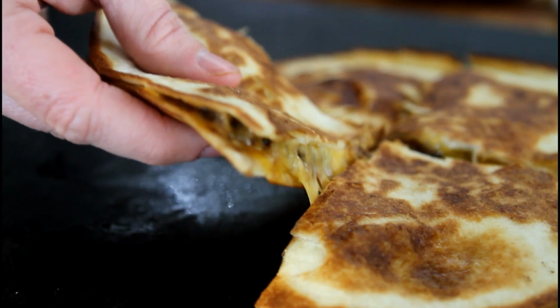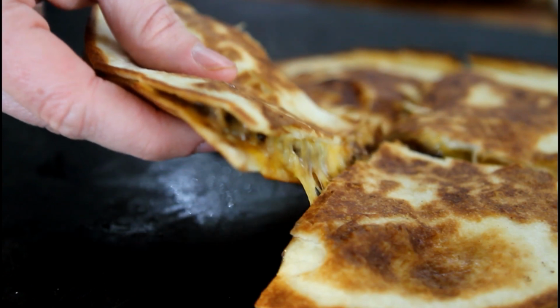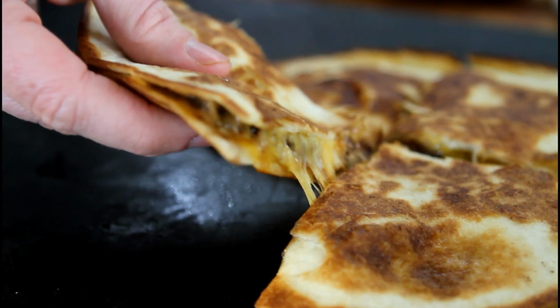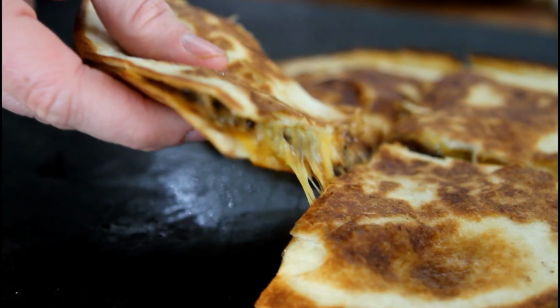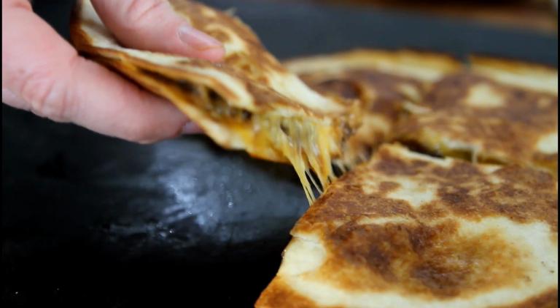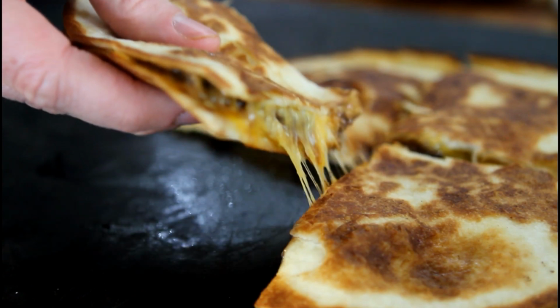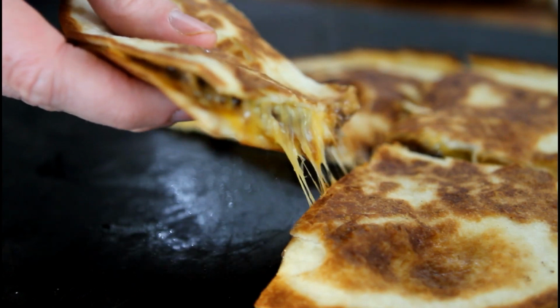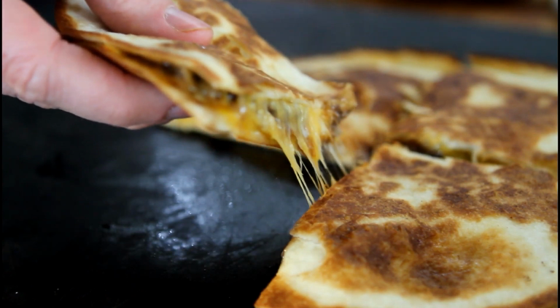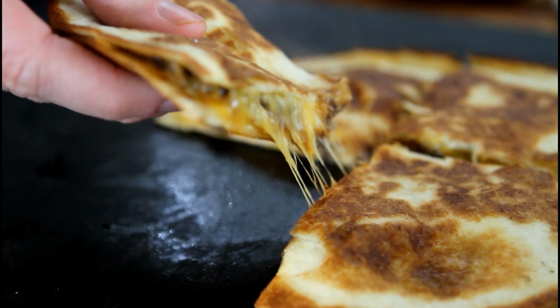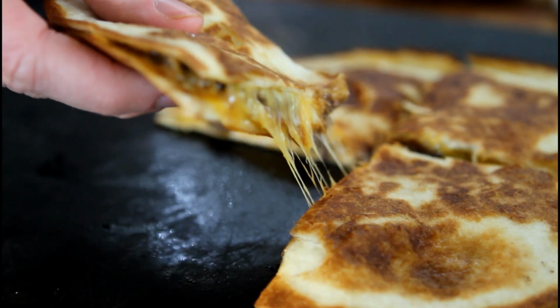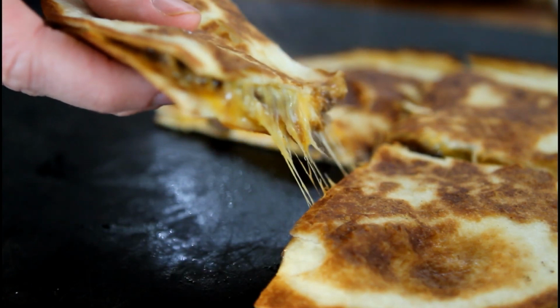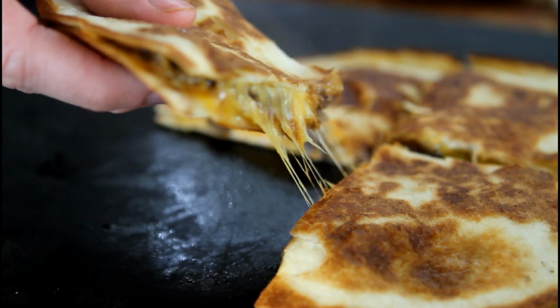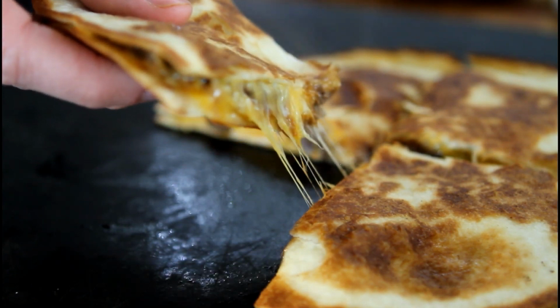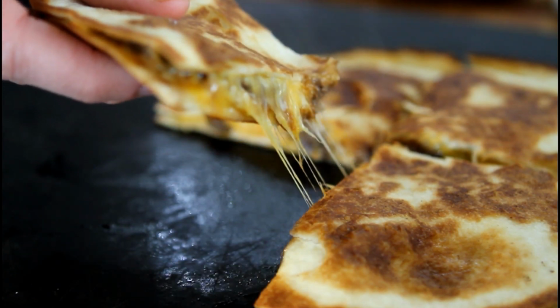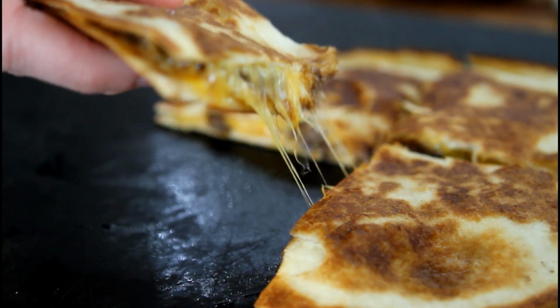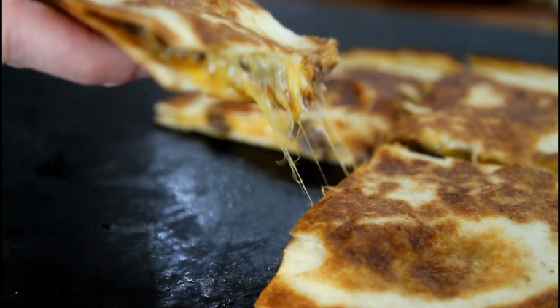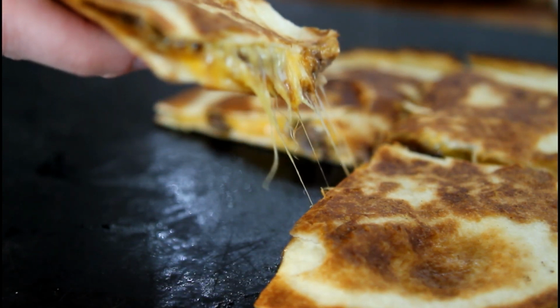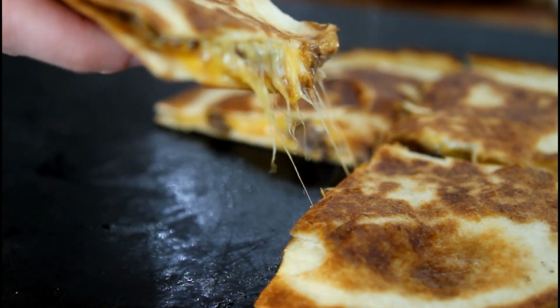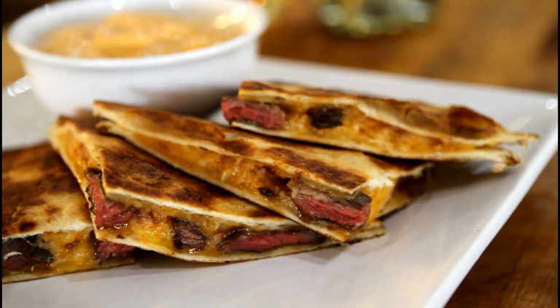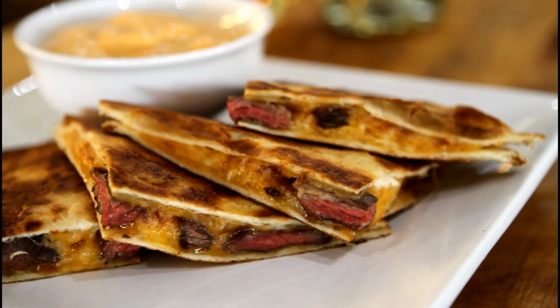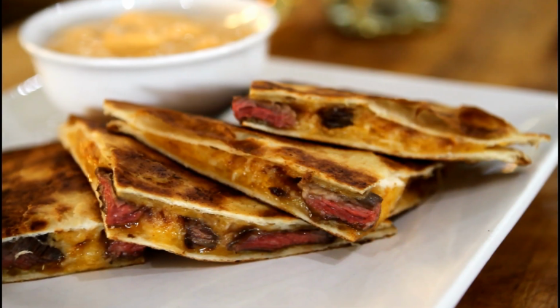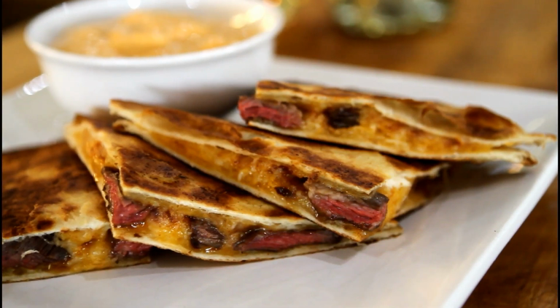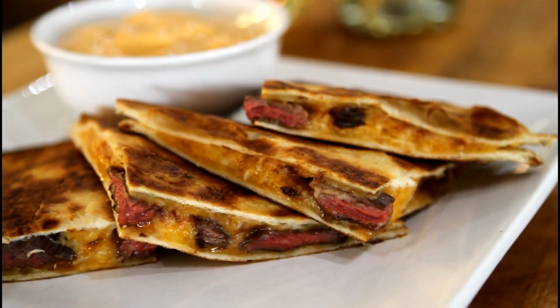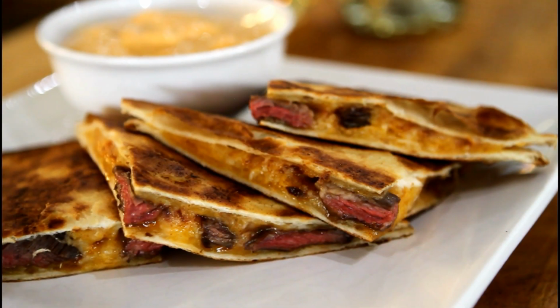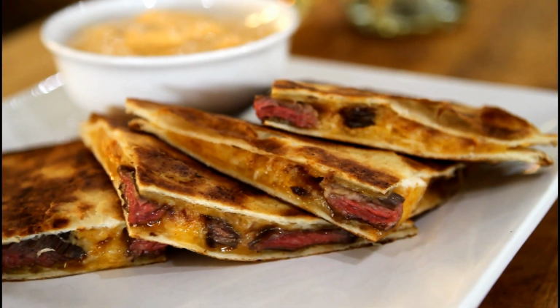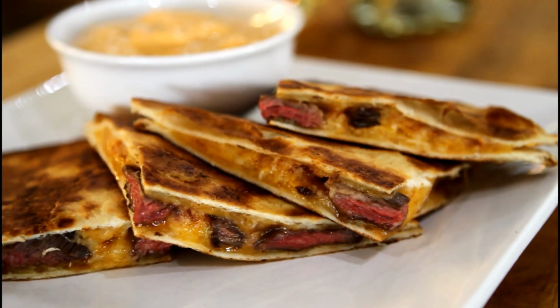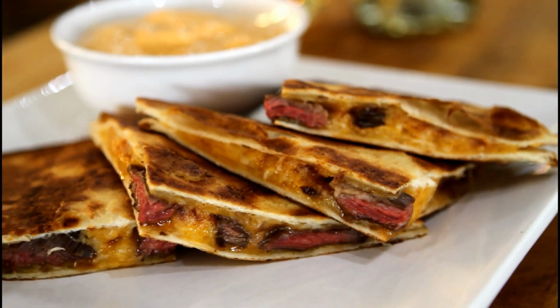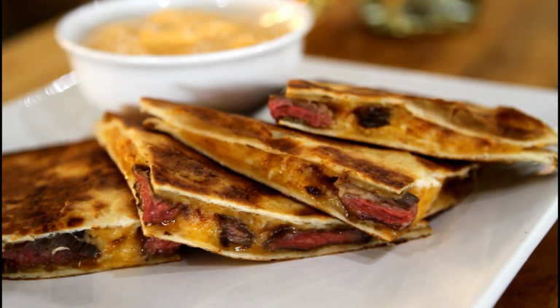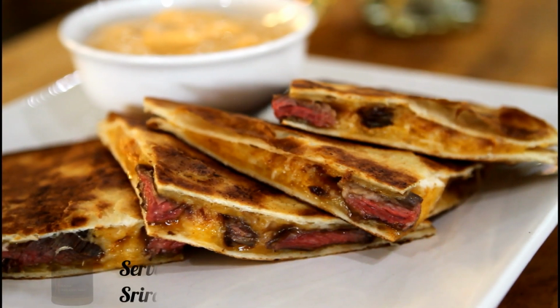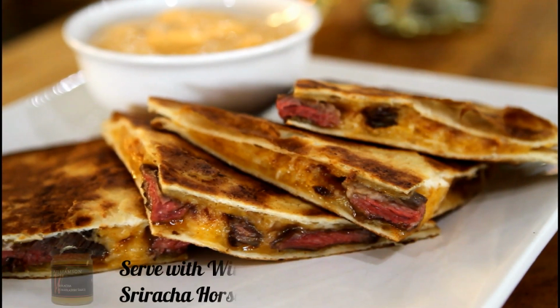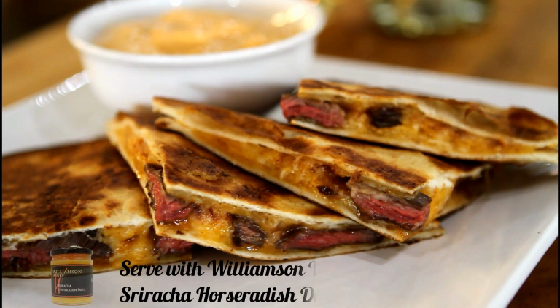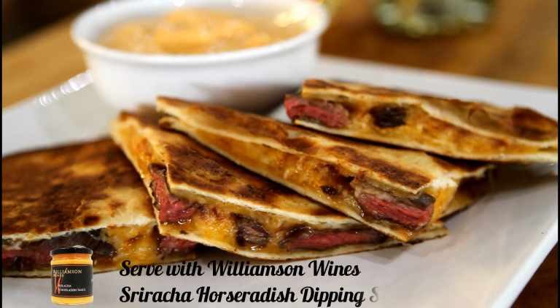Once your quesadillas are done, serve with Williamson Wines Sriracha horseradish sauce.